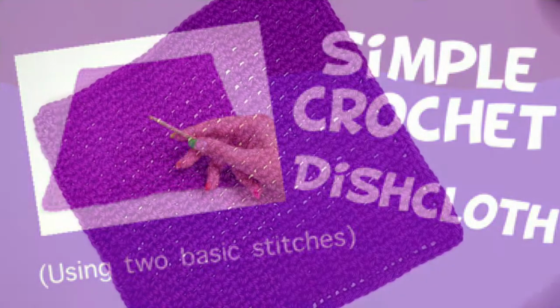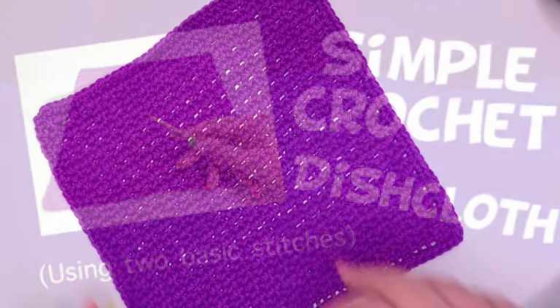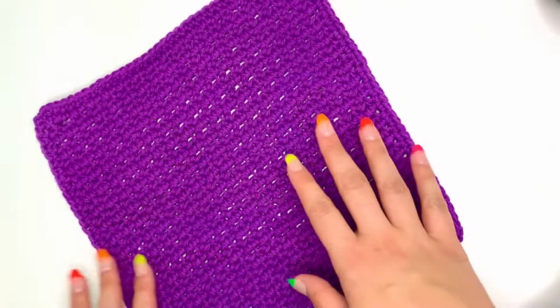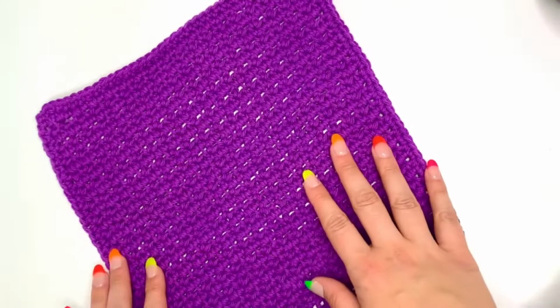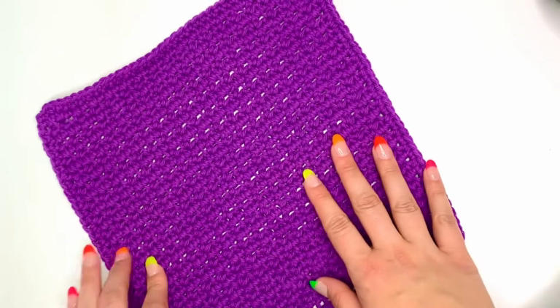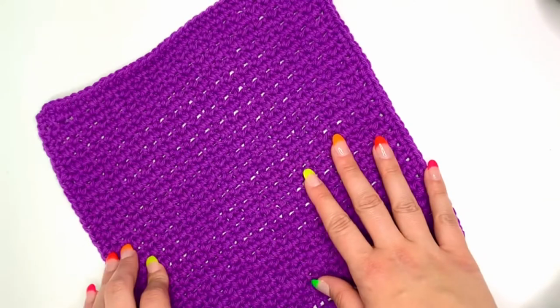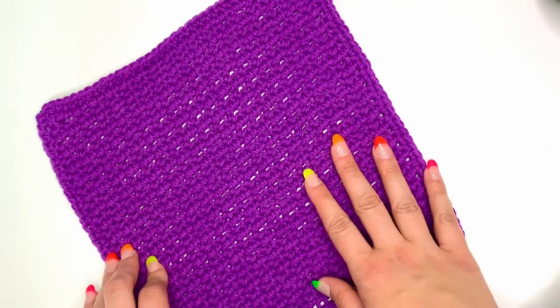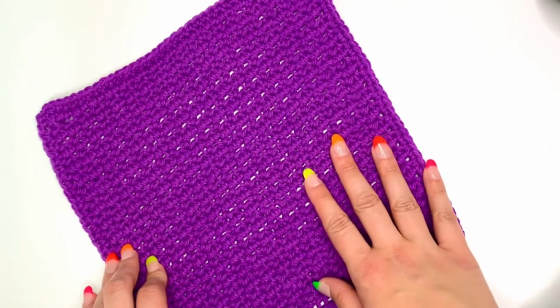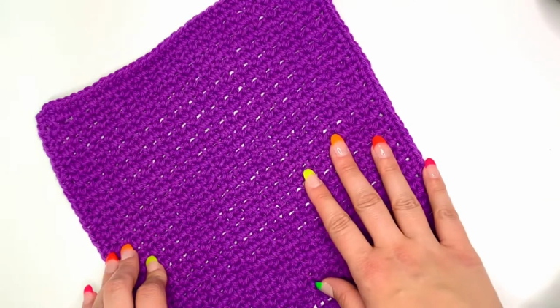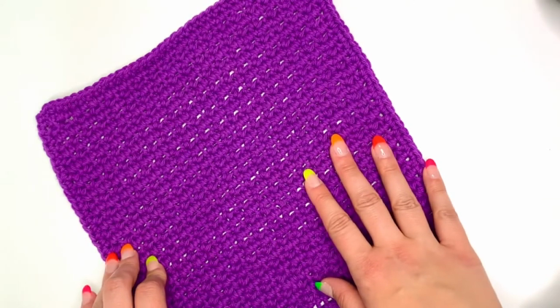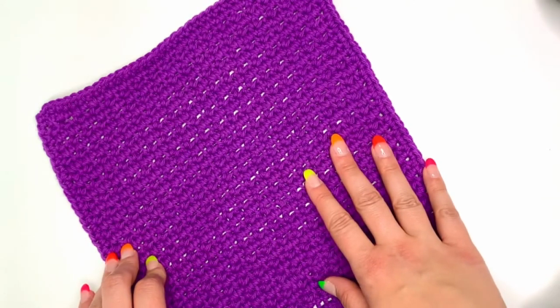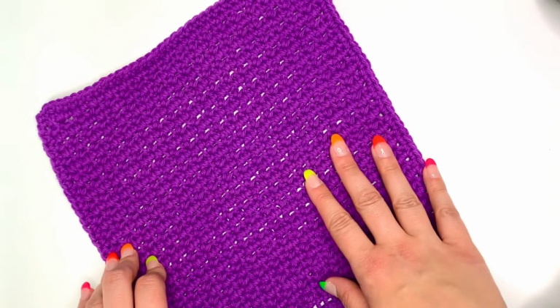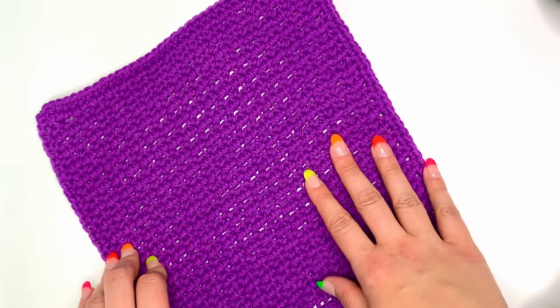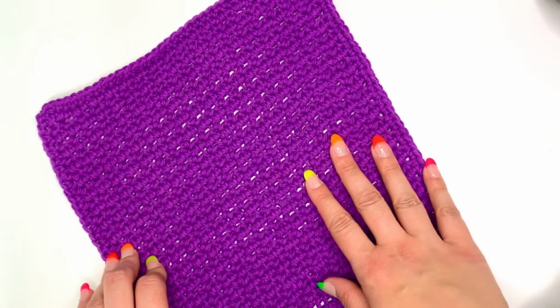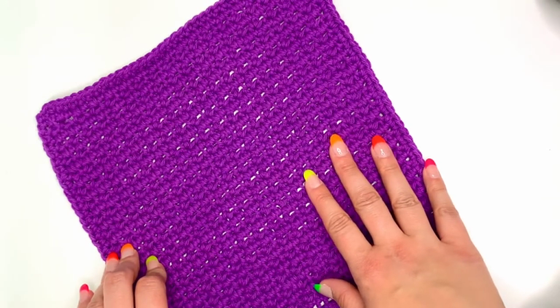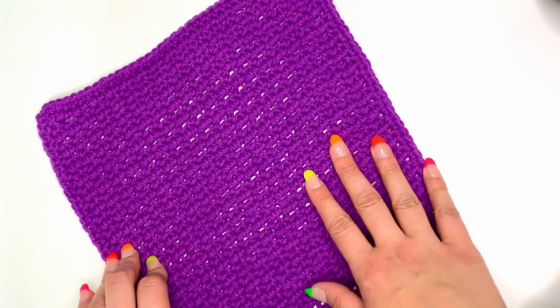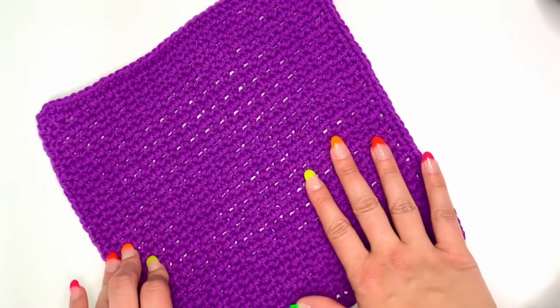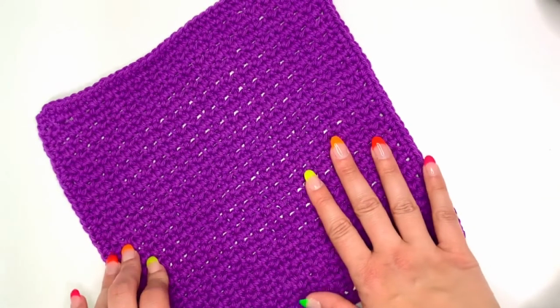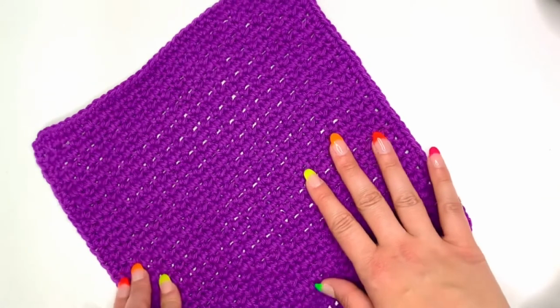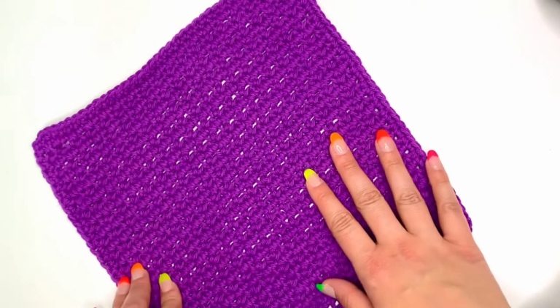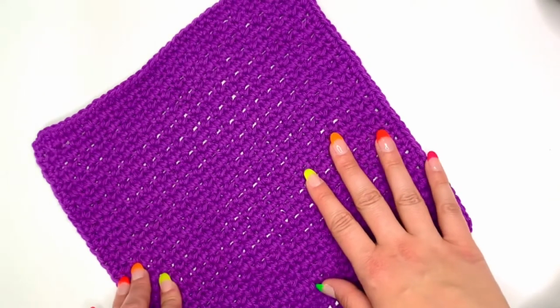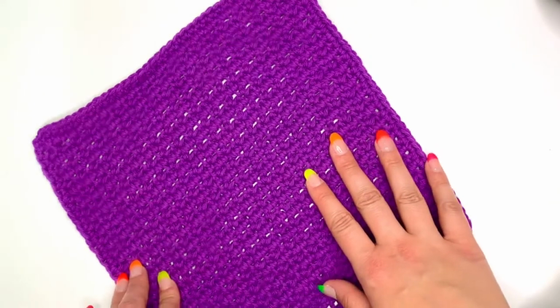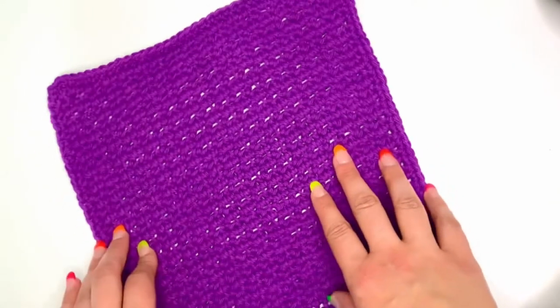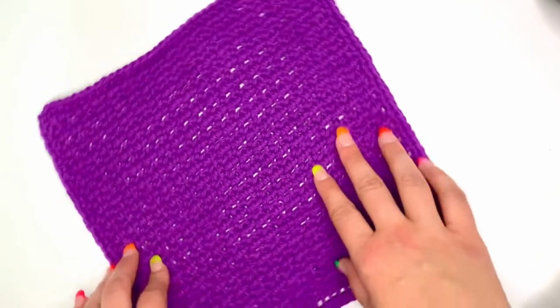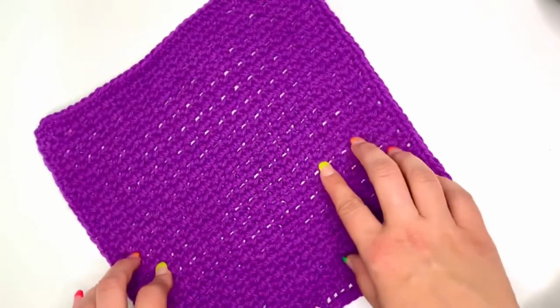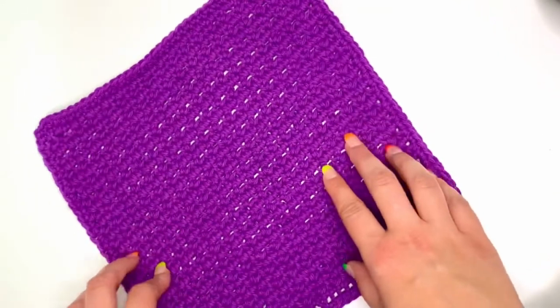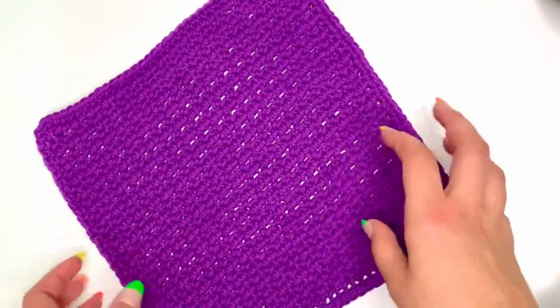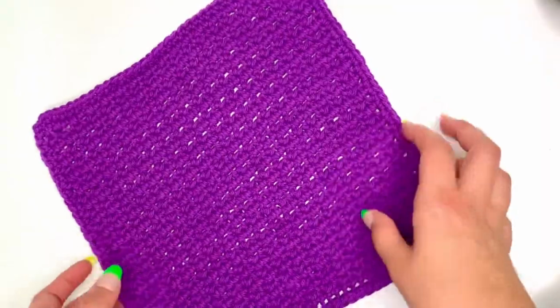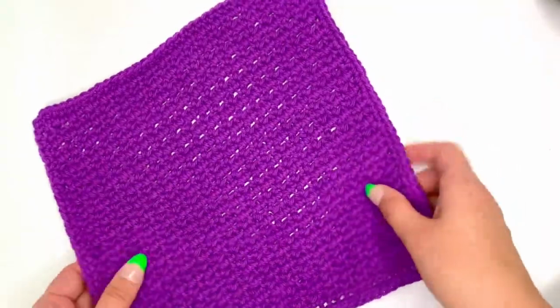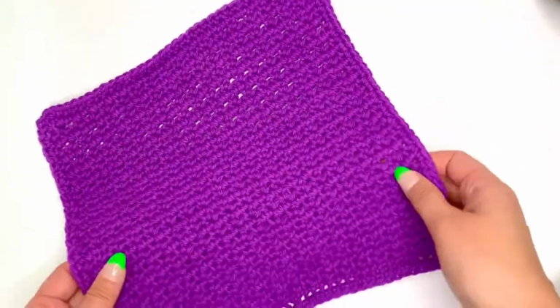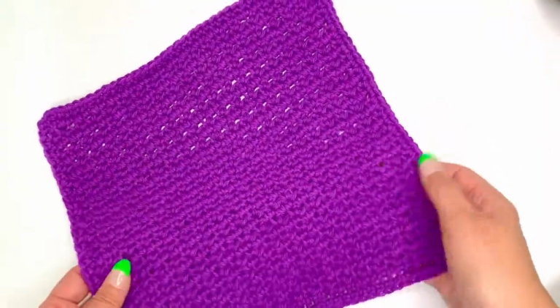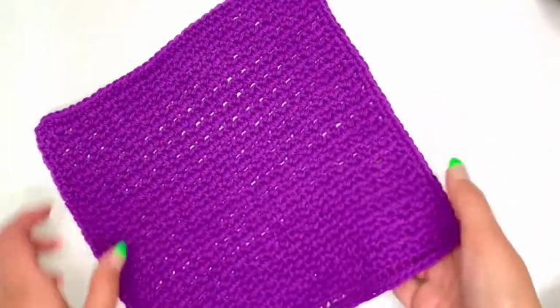This is a beginner video on how to crochet a dishcloth using the basic stitches: single crochet and the chain stitch.